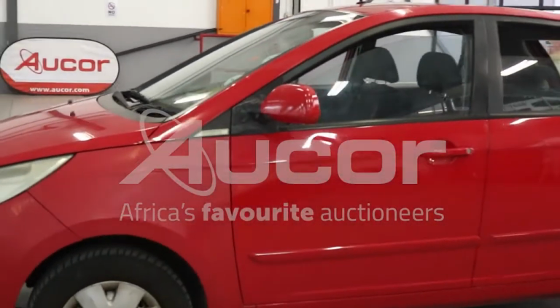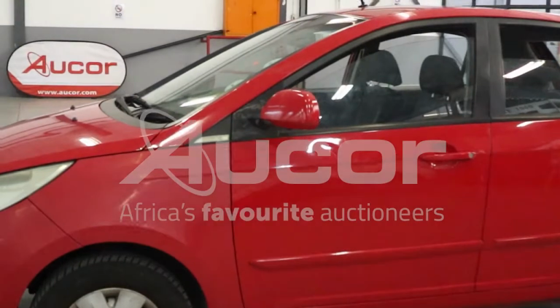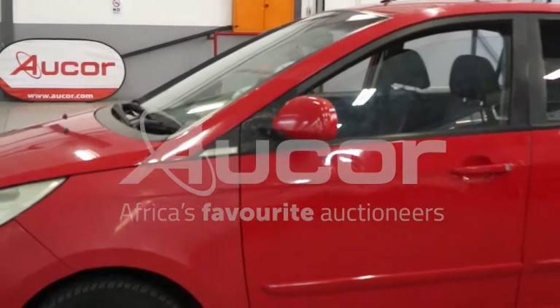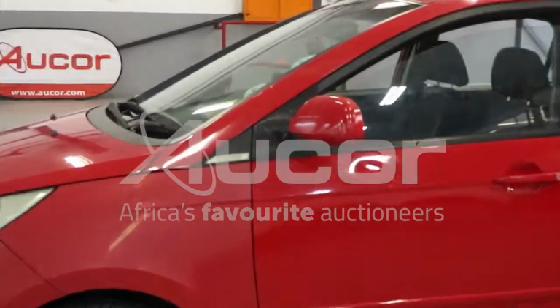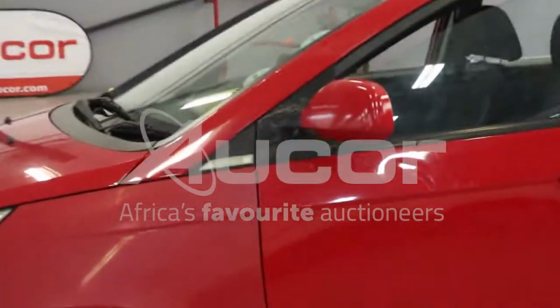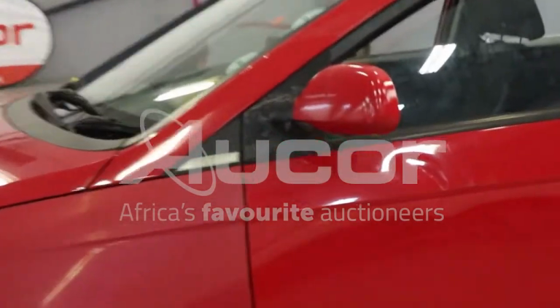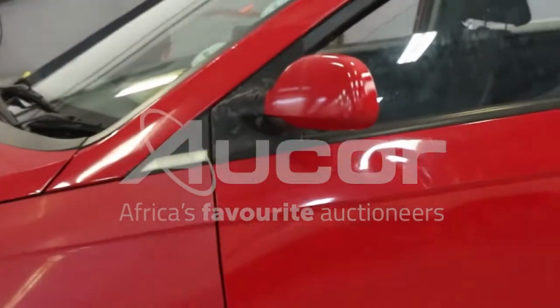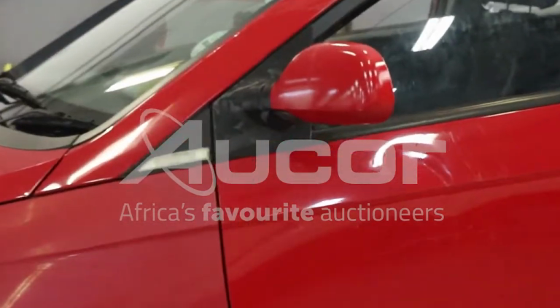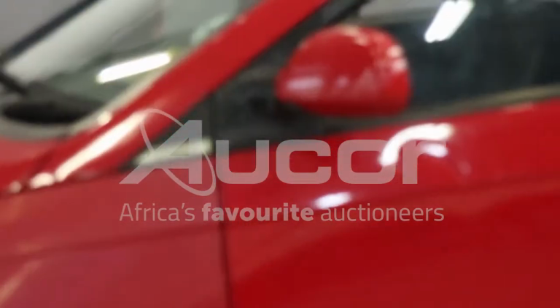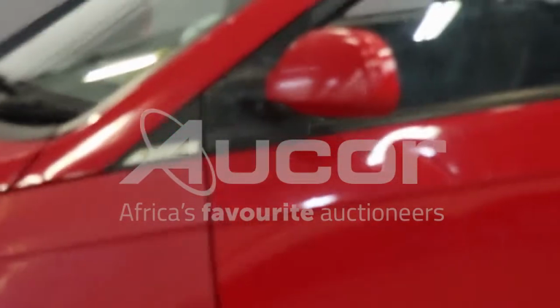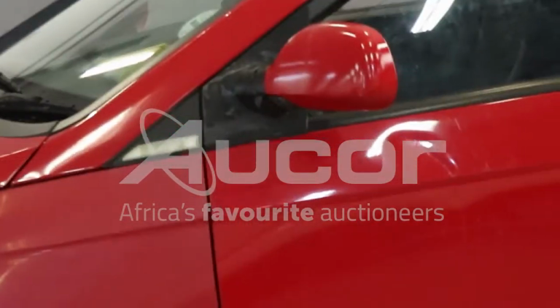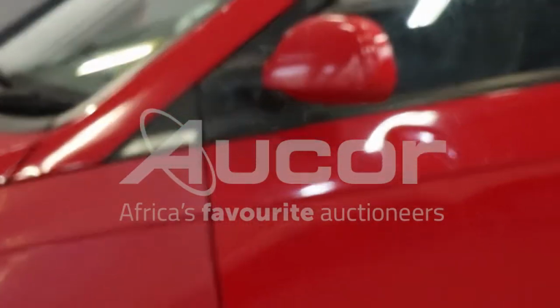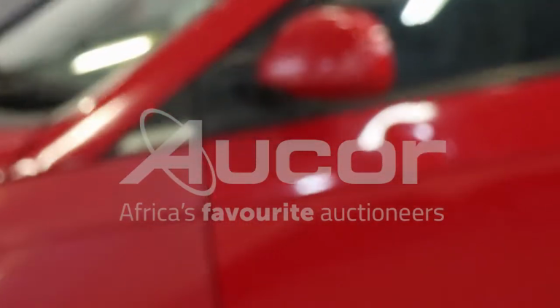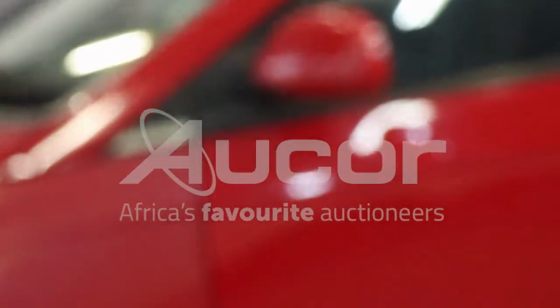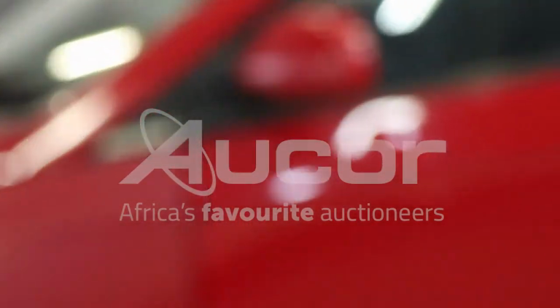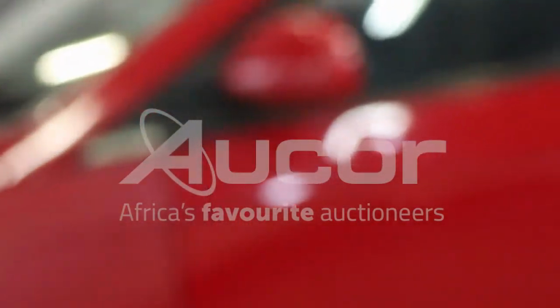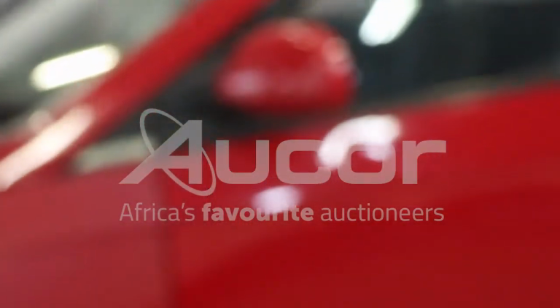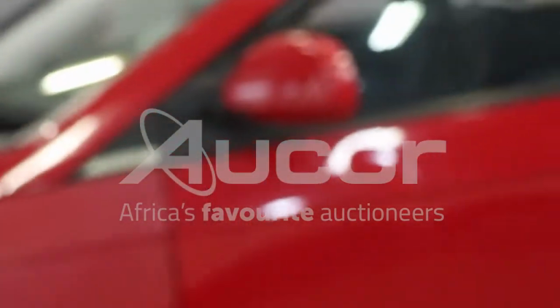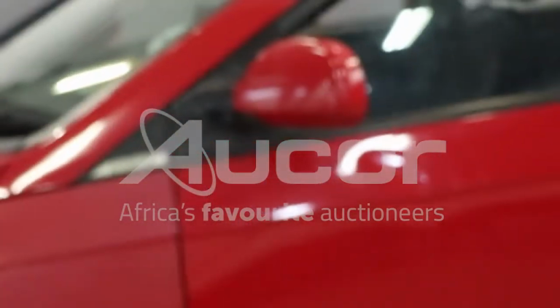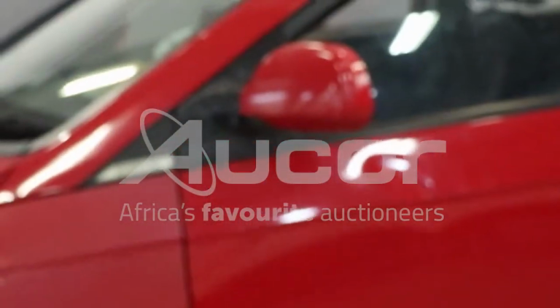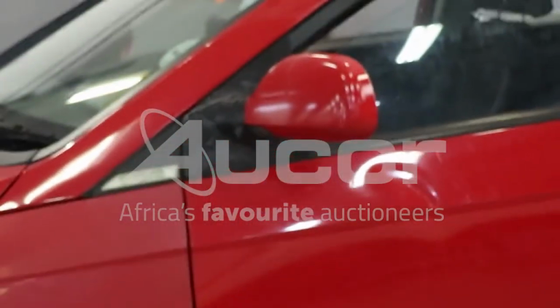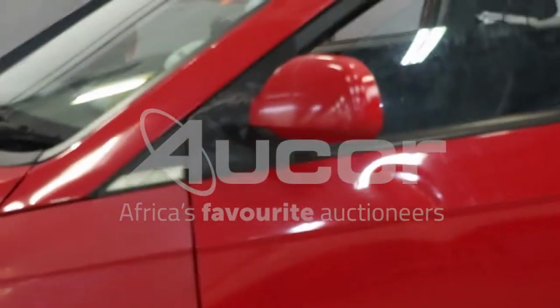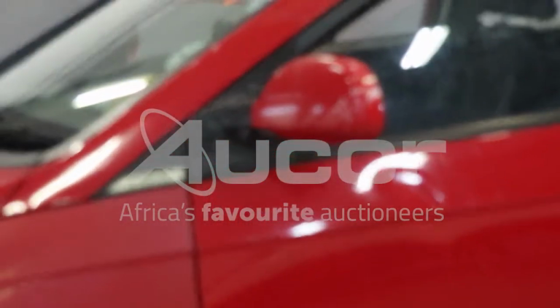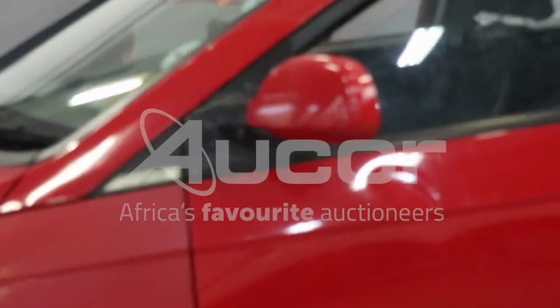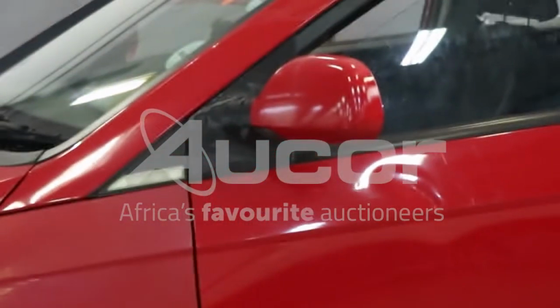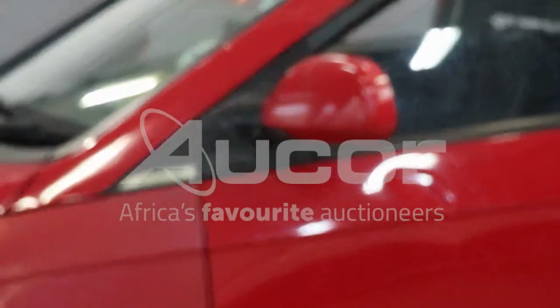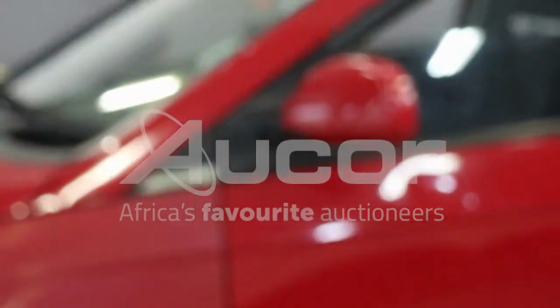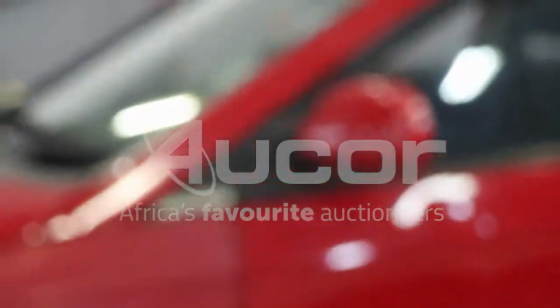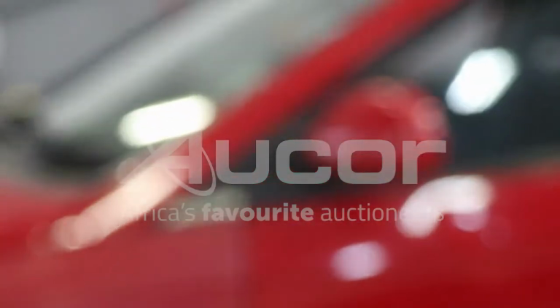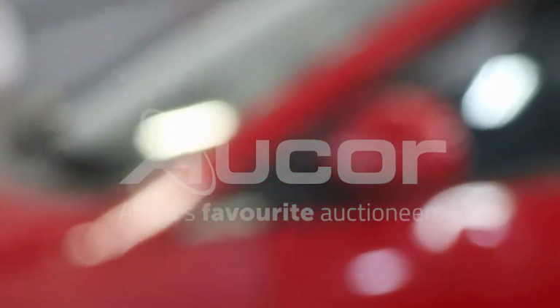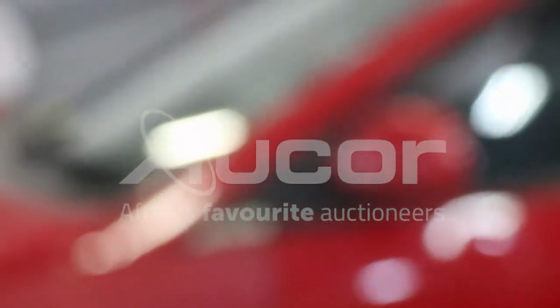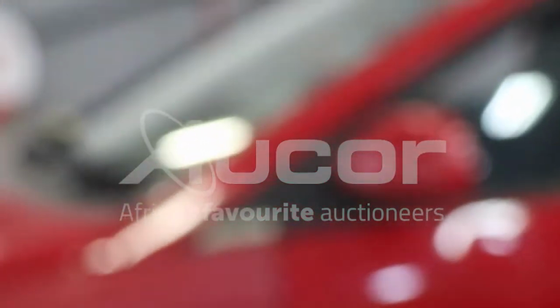Notice some dents and damages here to the front left passenger door. The side view mirror has been glued and taped back on.